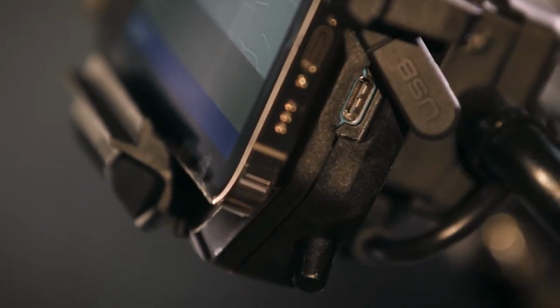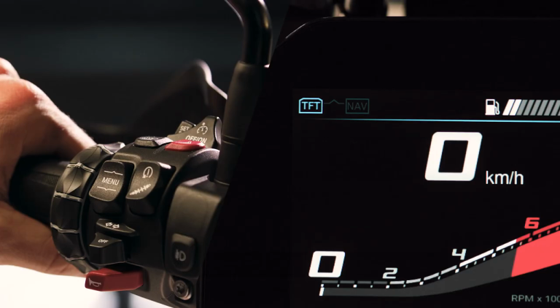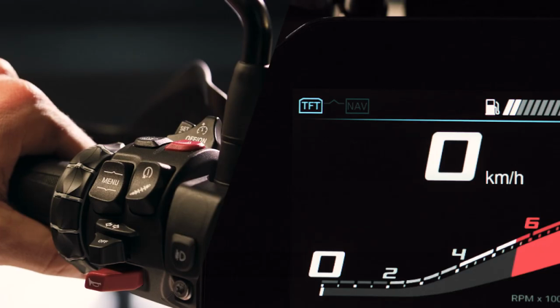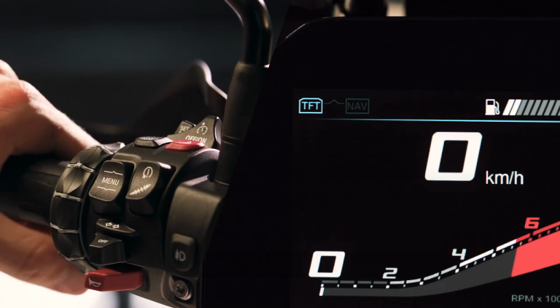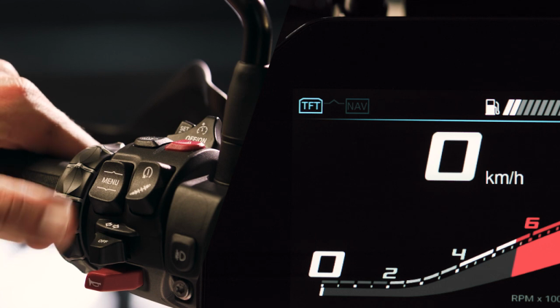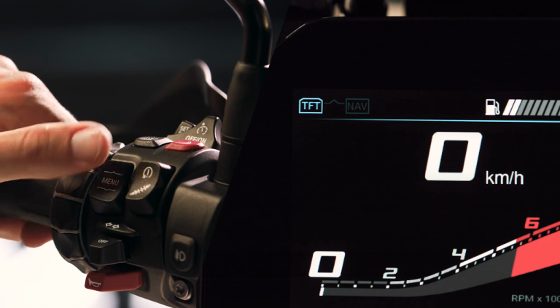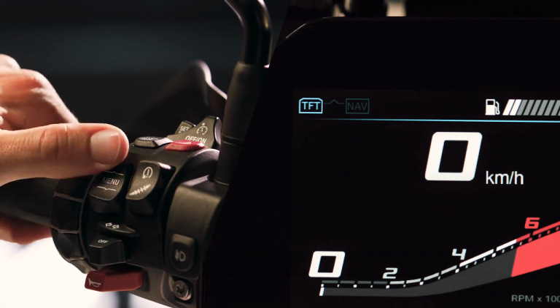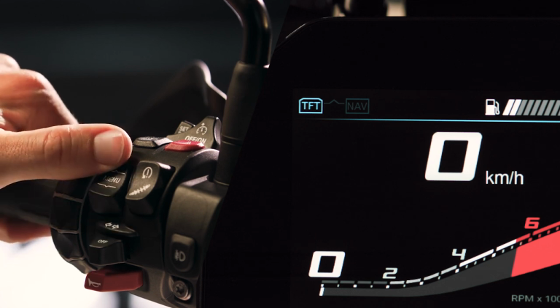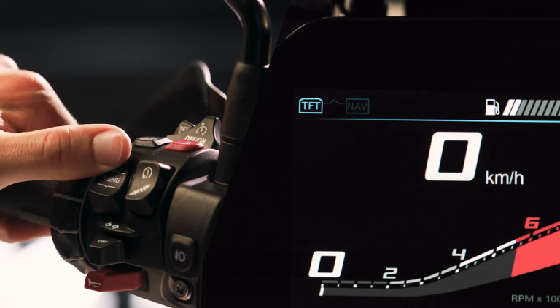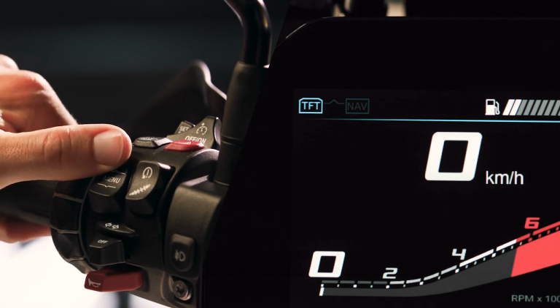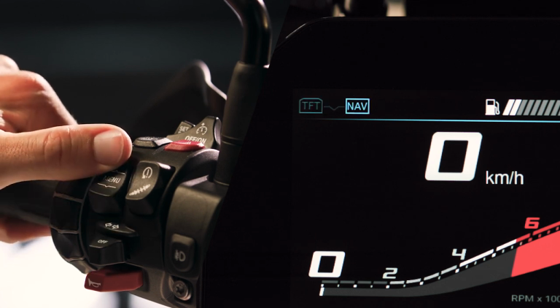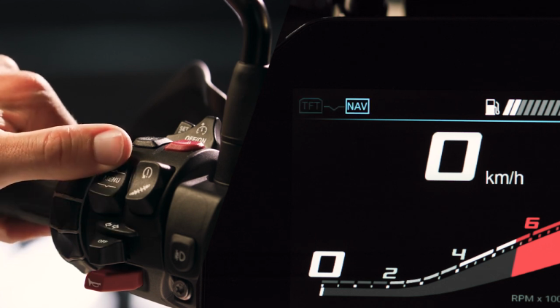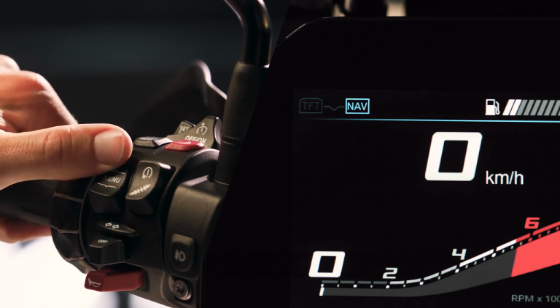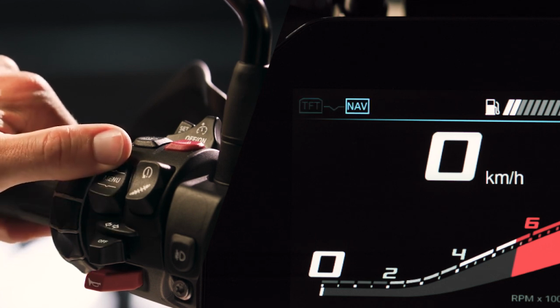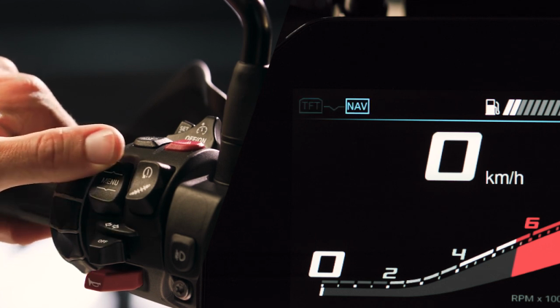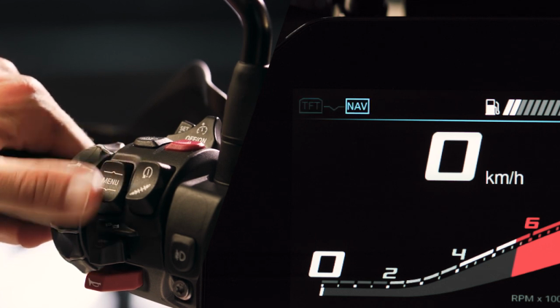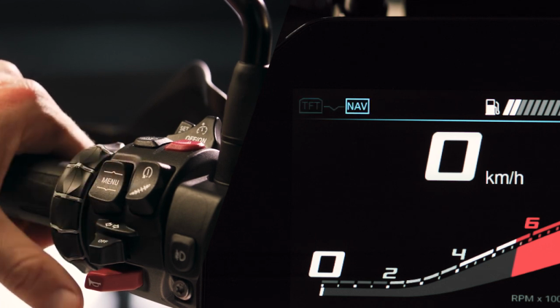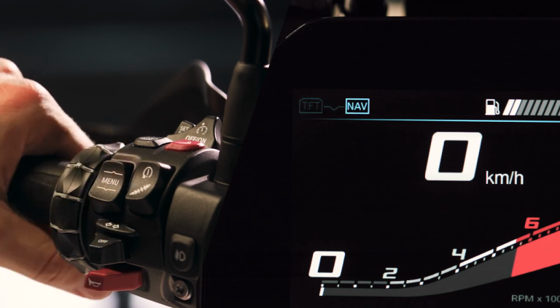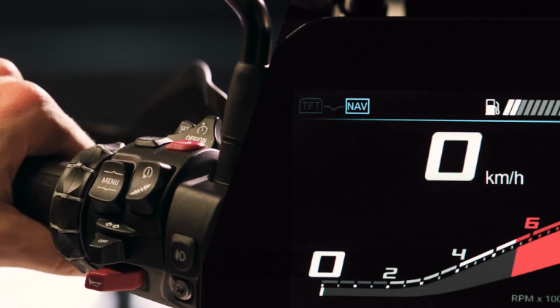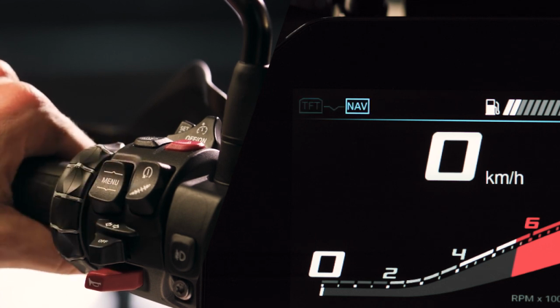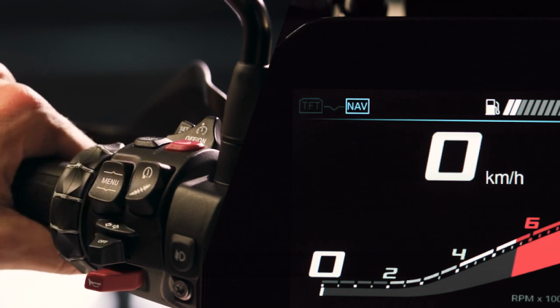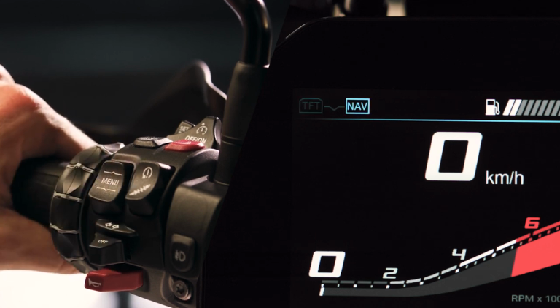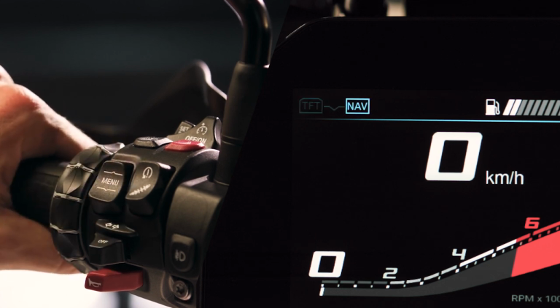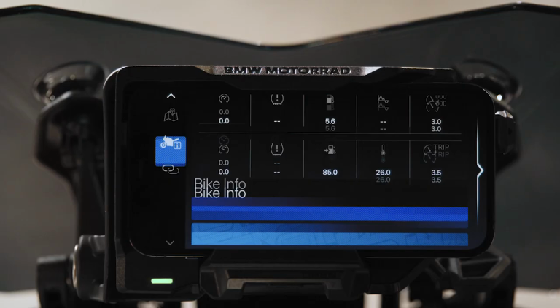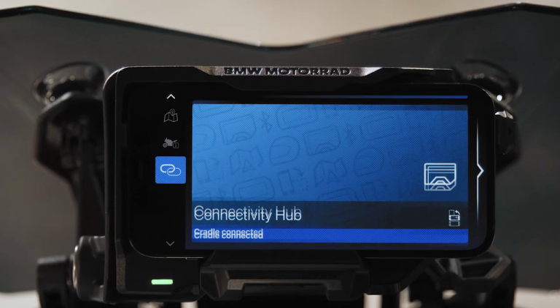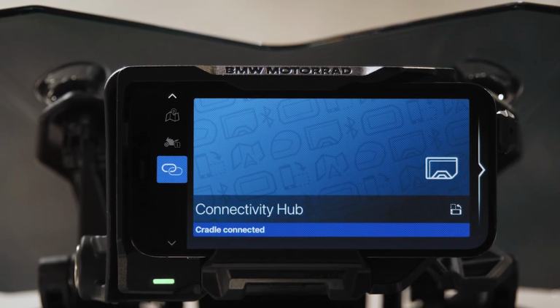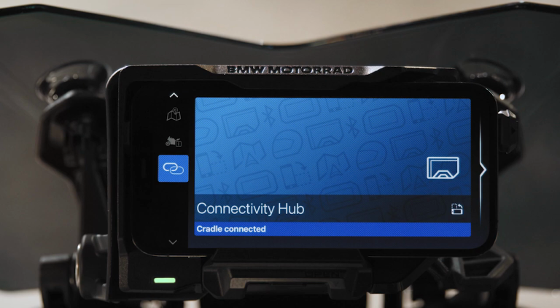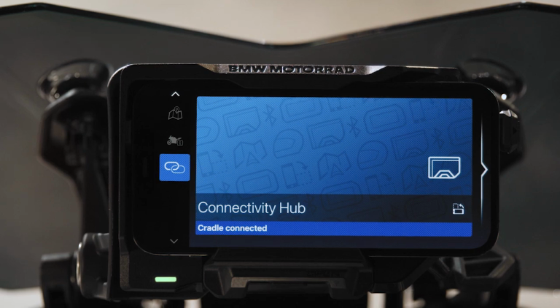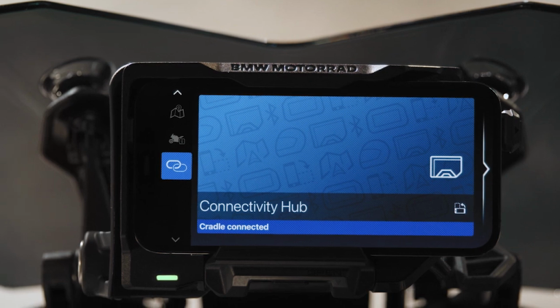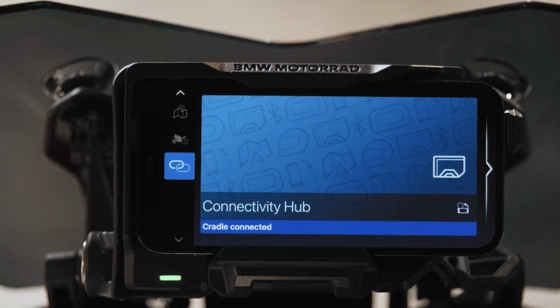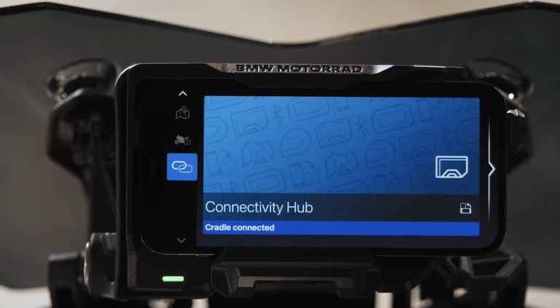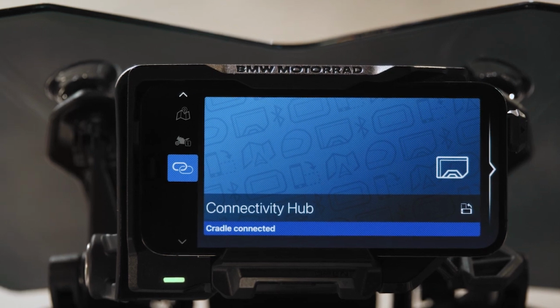Press and hold the menu rocker switch up to switch the control from the TFT display to the BMW Motorrad Connected app.